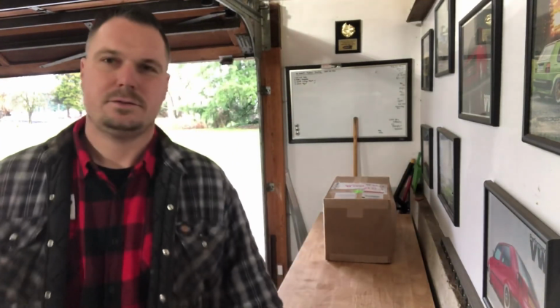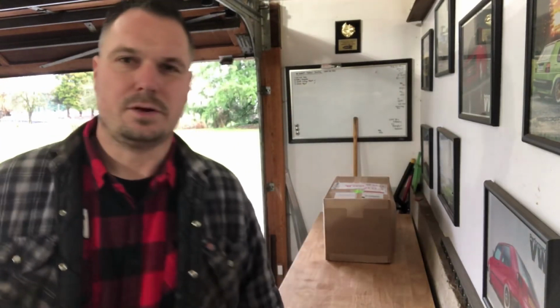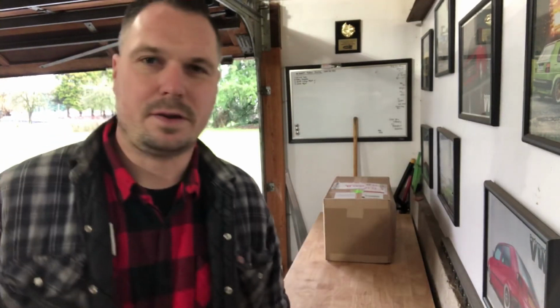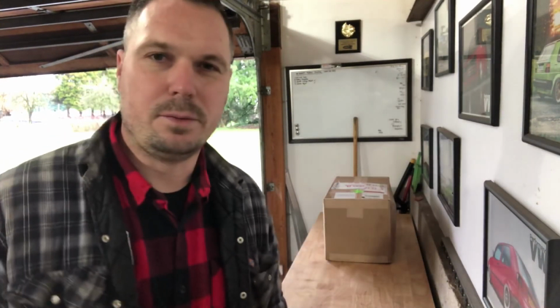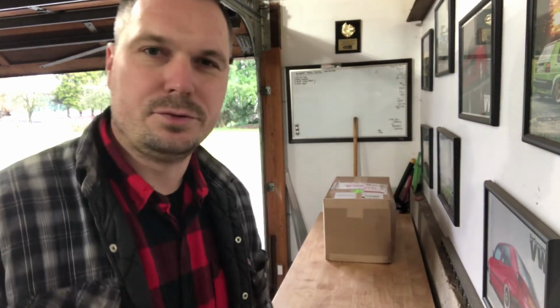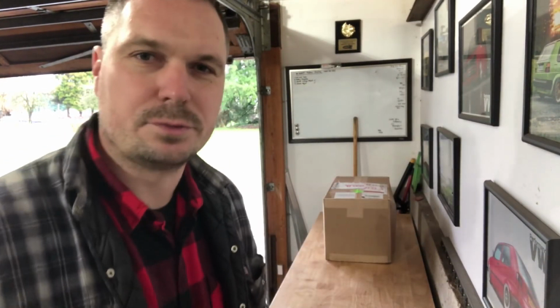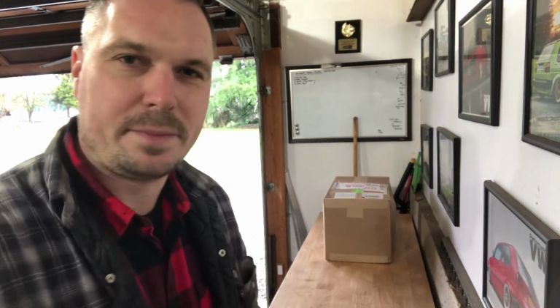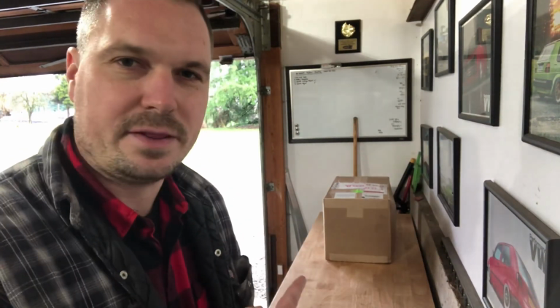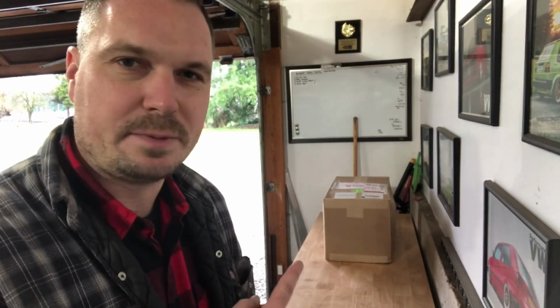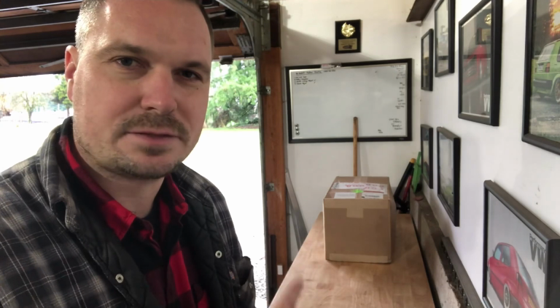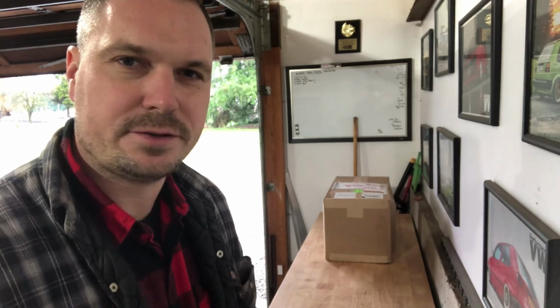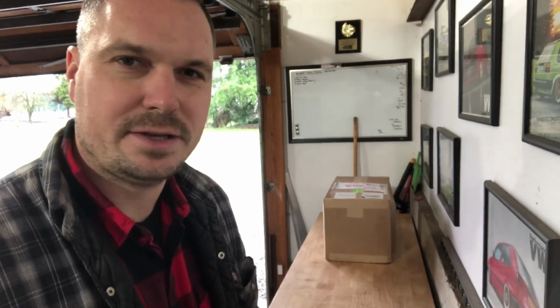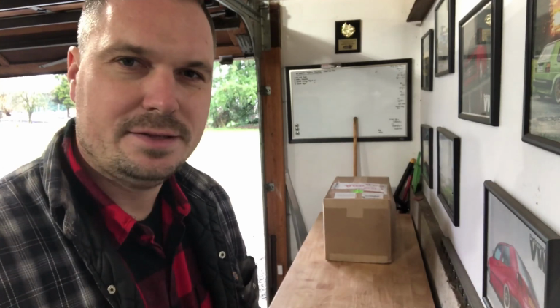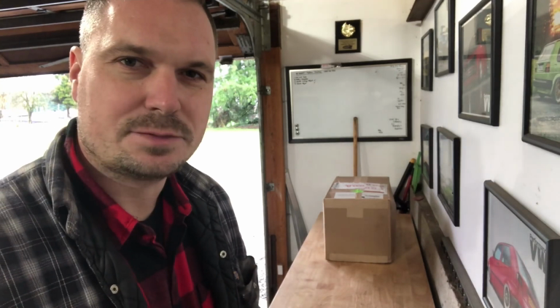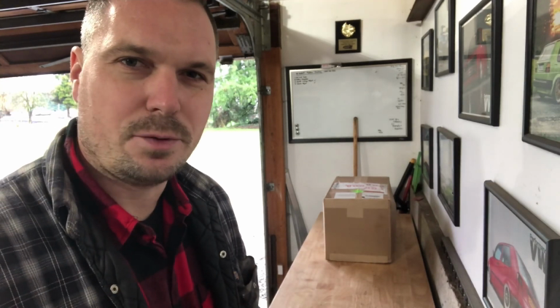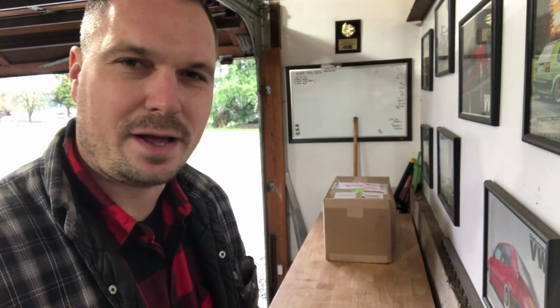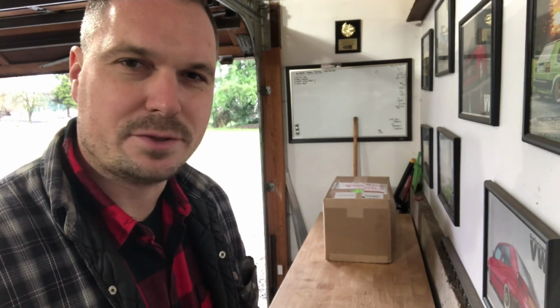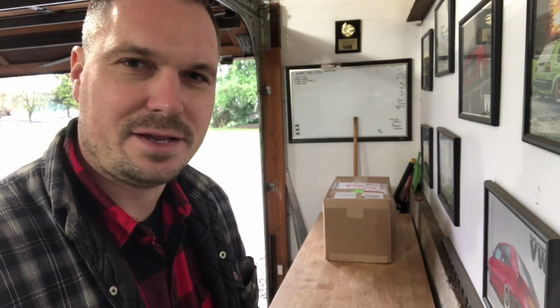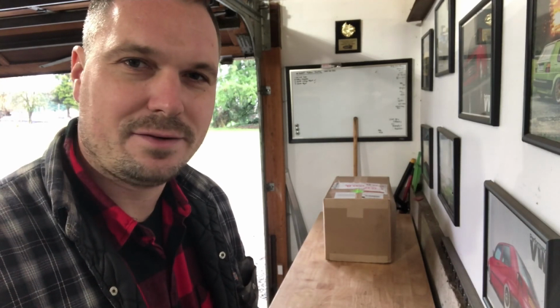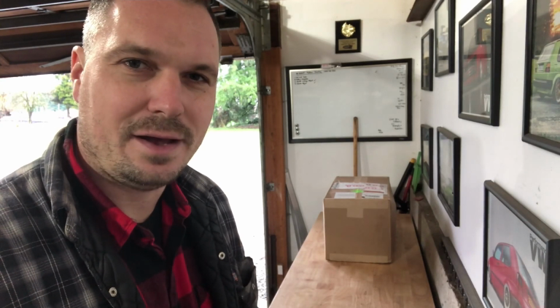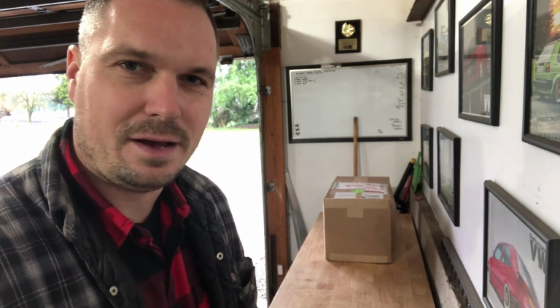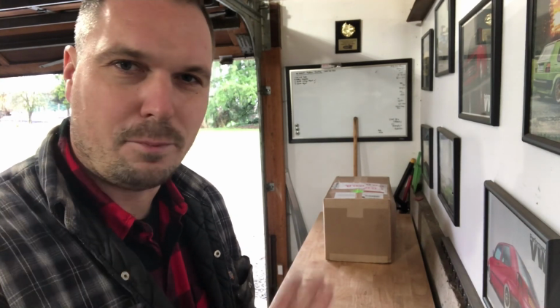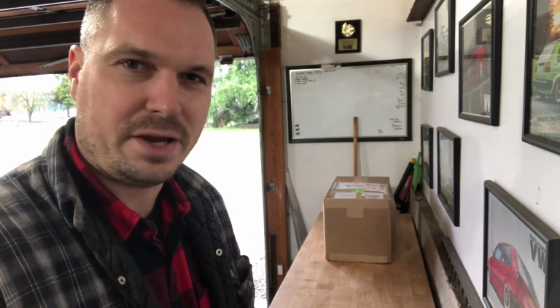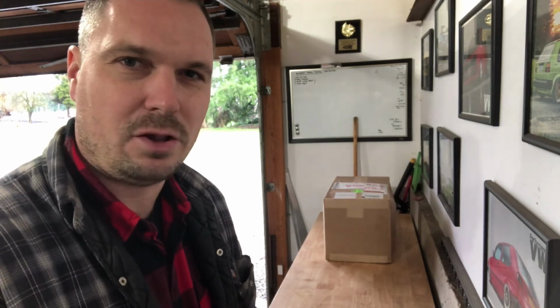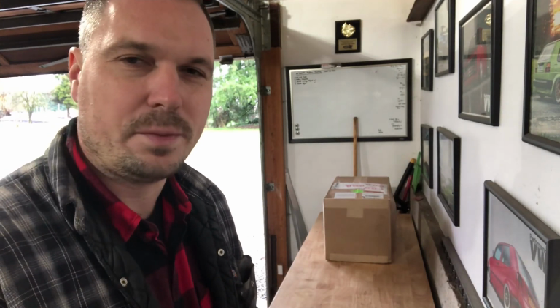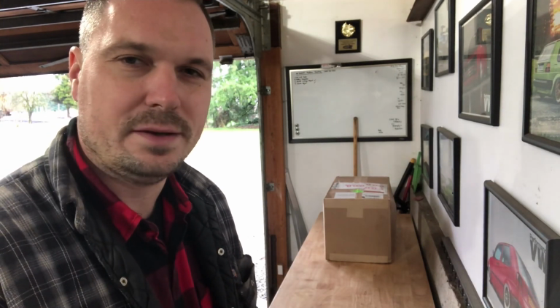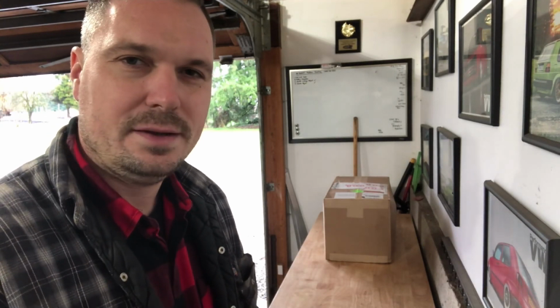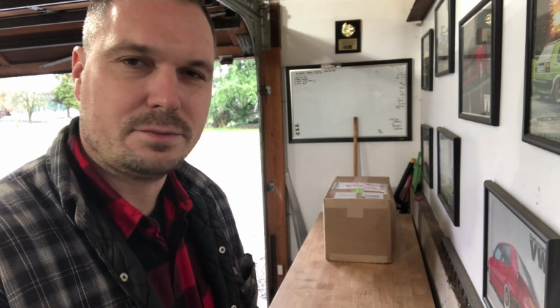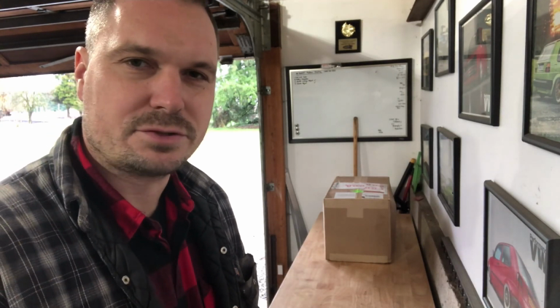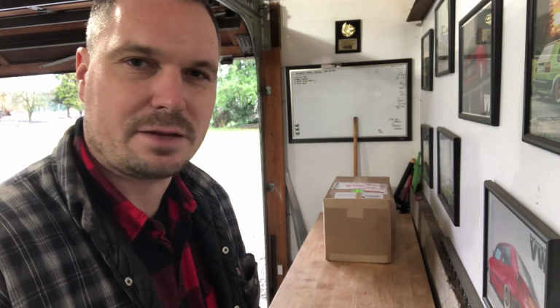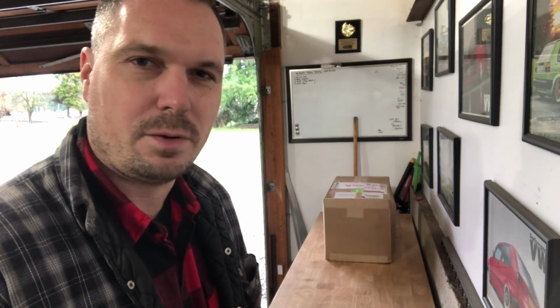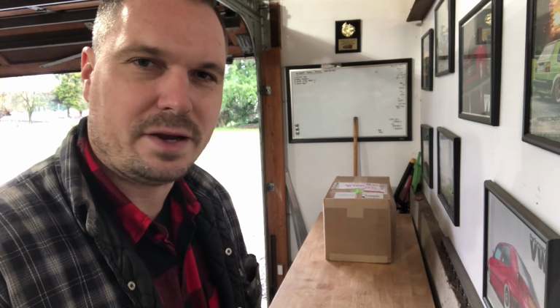I think what we'll do is rip into this box first, since we know kind of what's in there. I'll break it all open and we'll start talking about what we got.